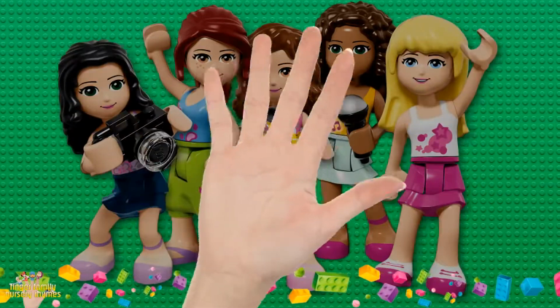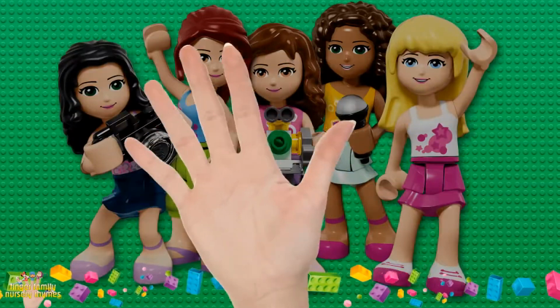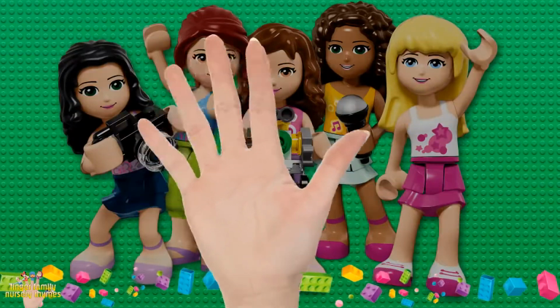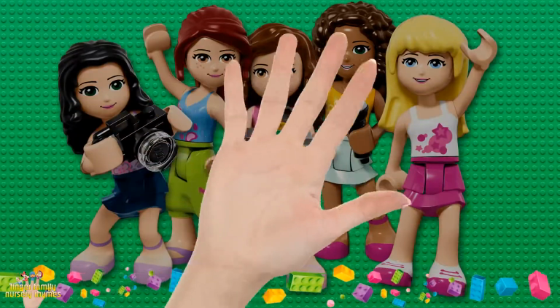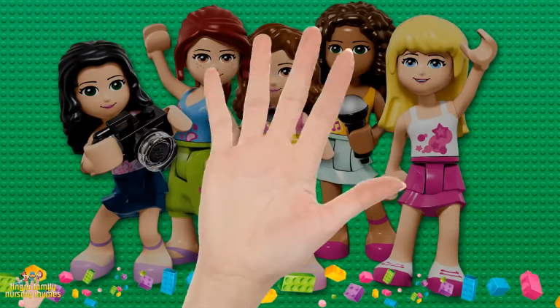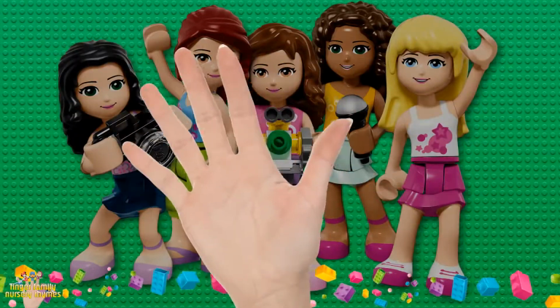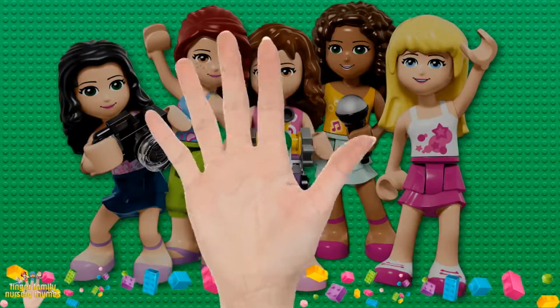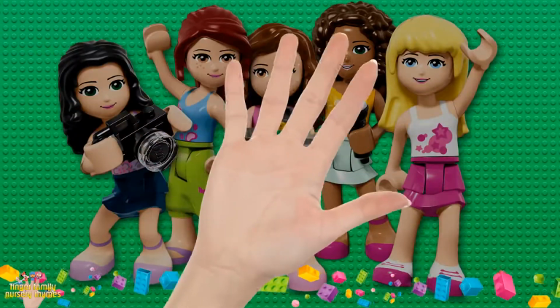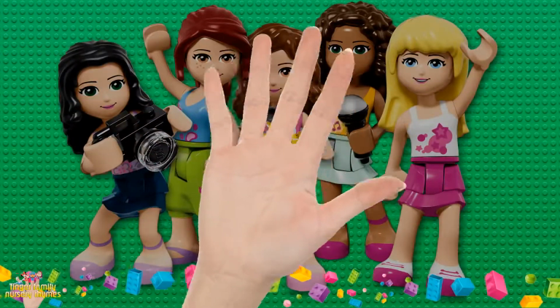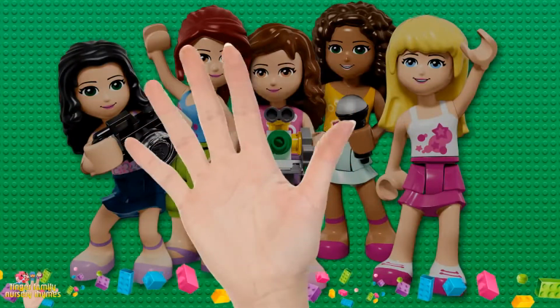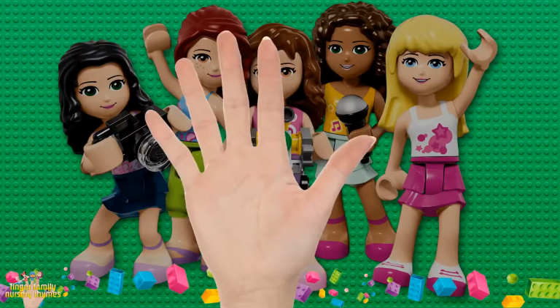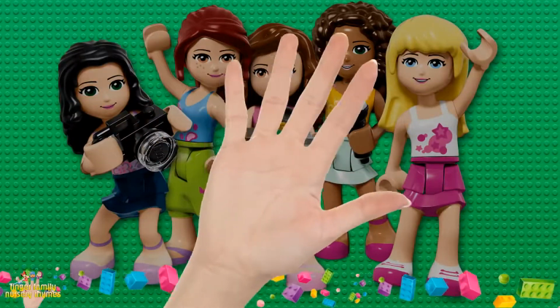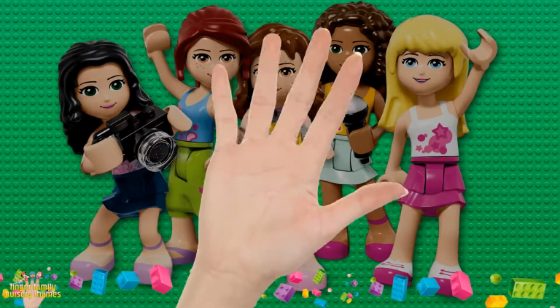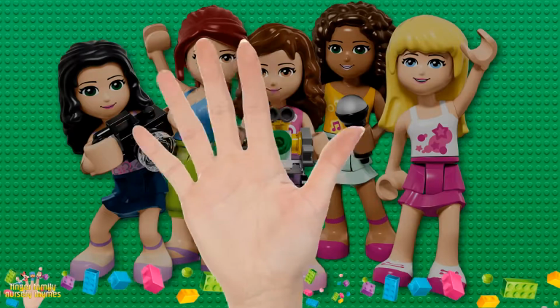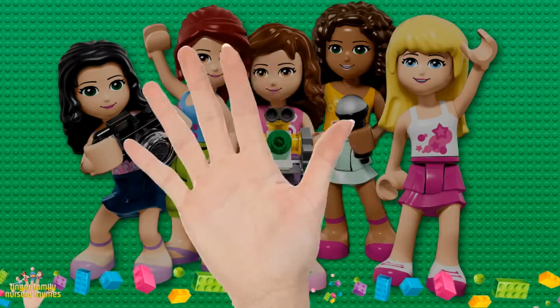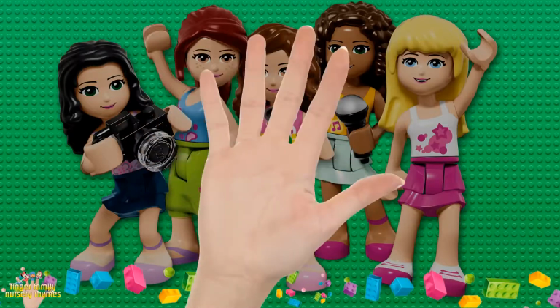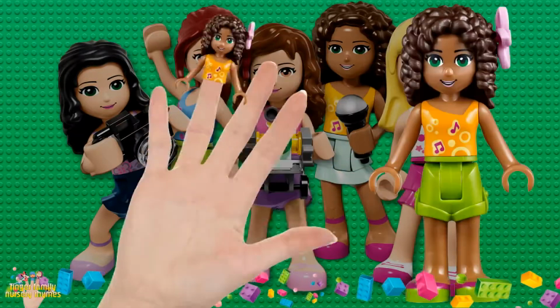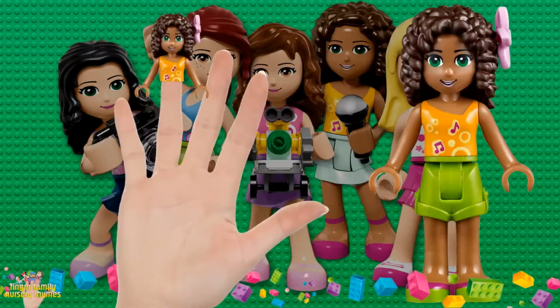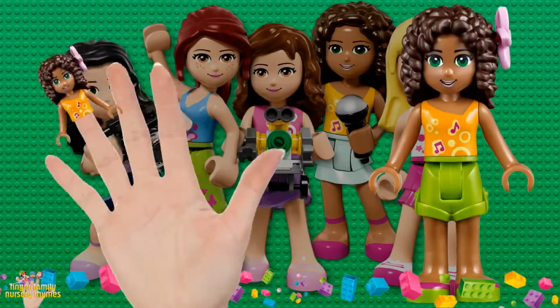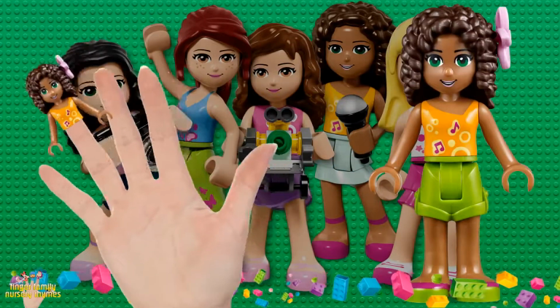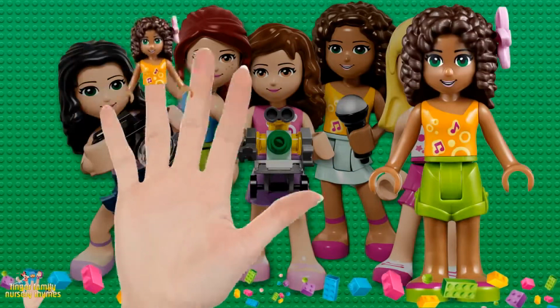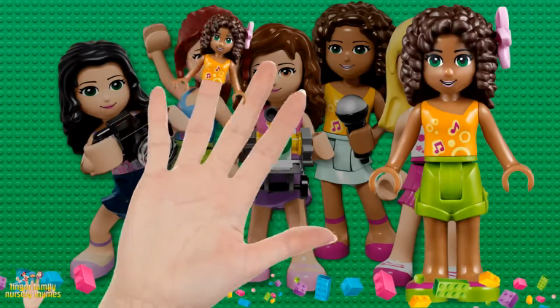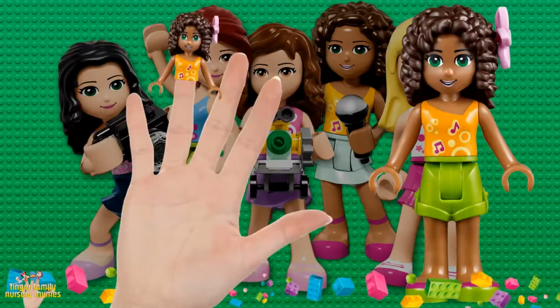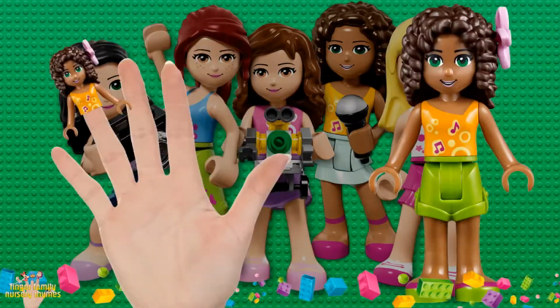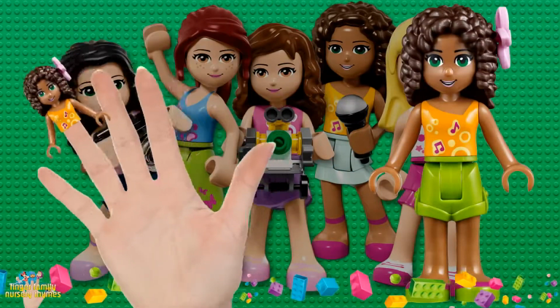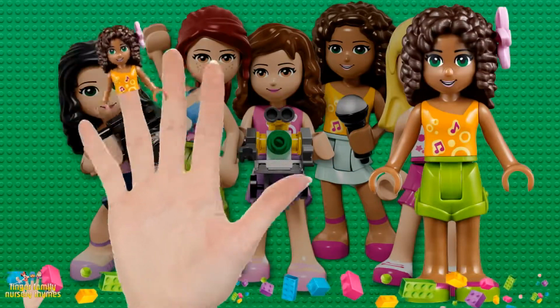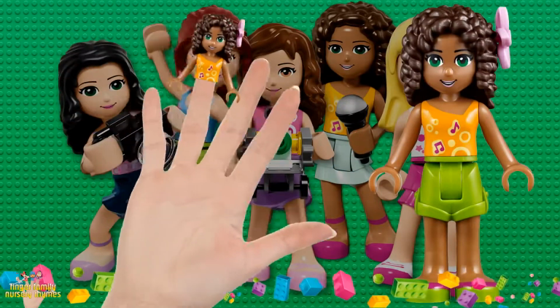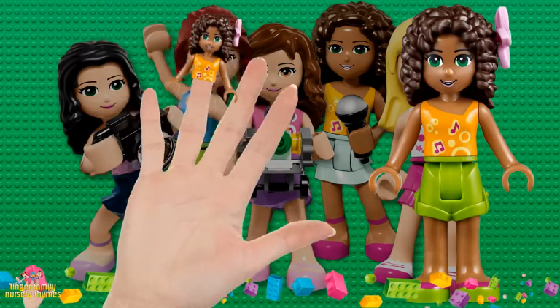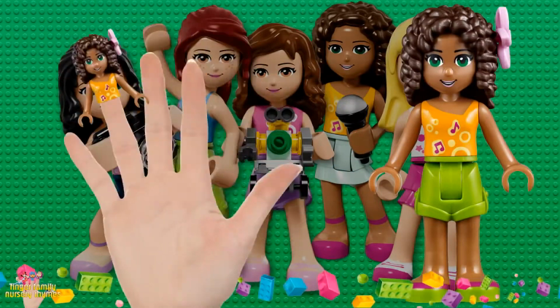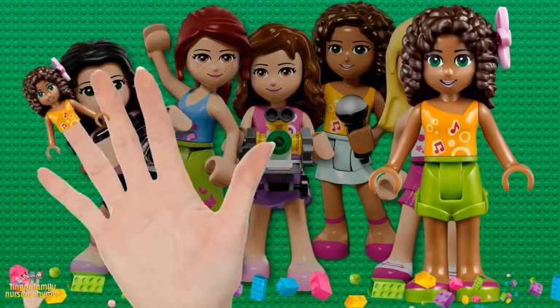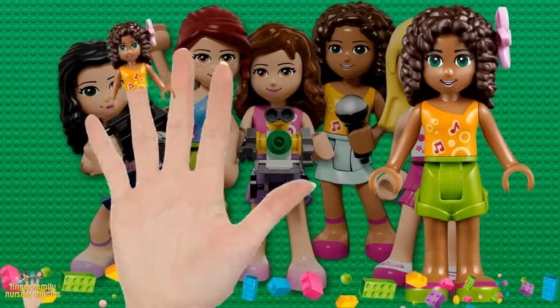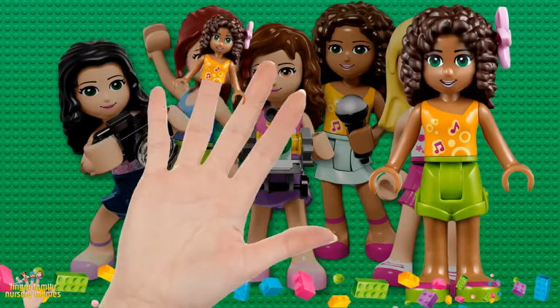Sister finger, sister finger, where are you? Here I am, here I am, how do you do?